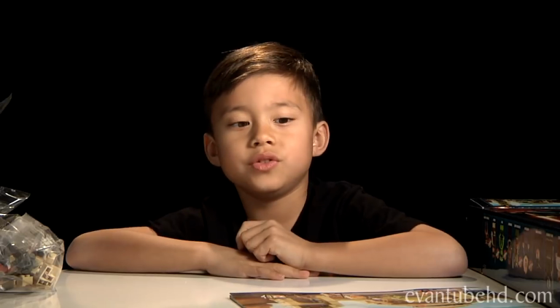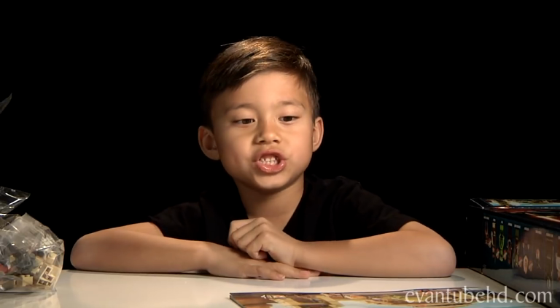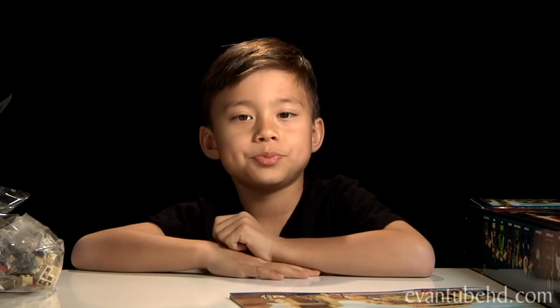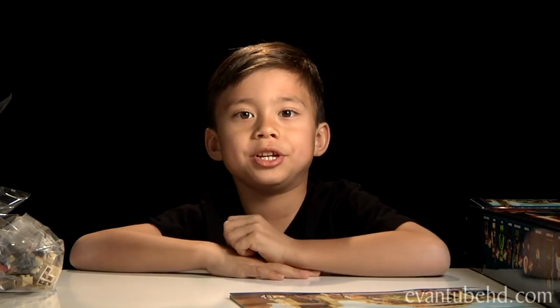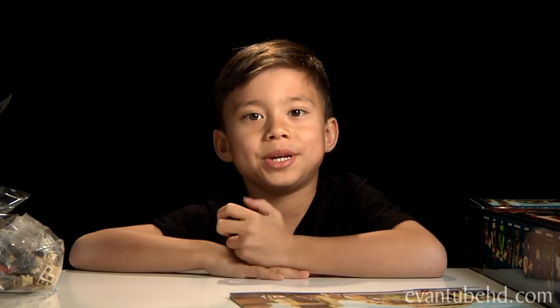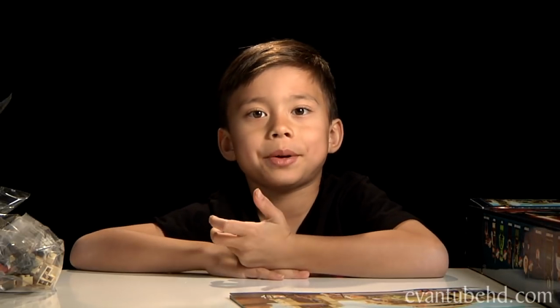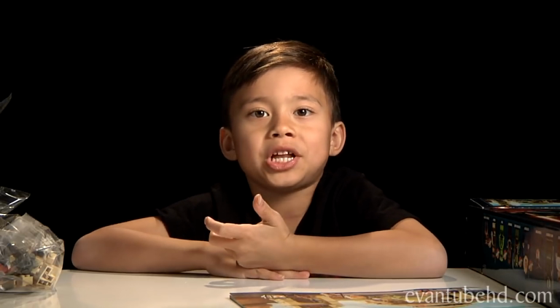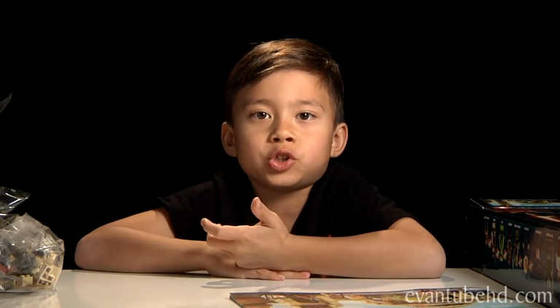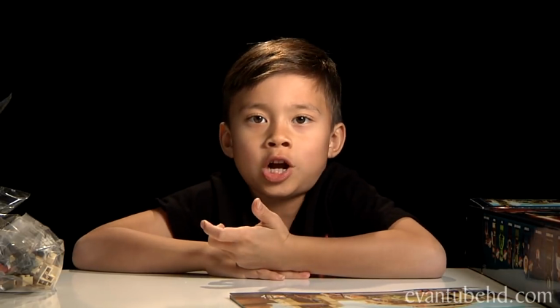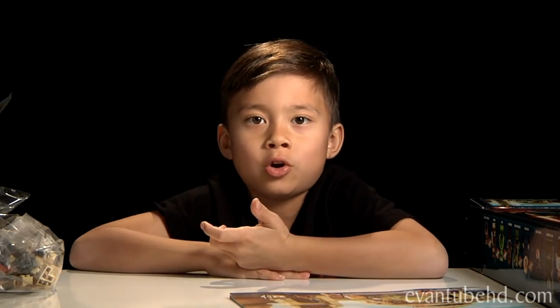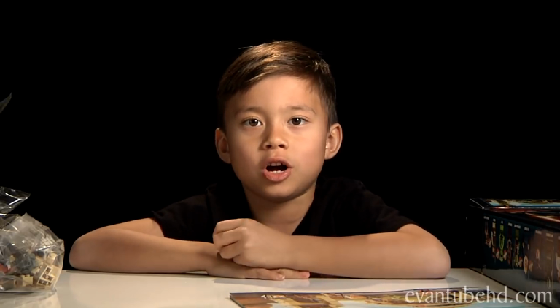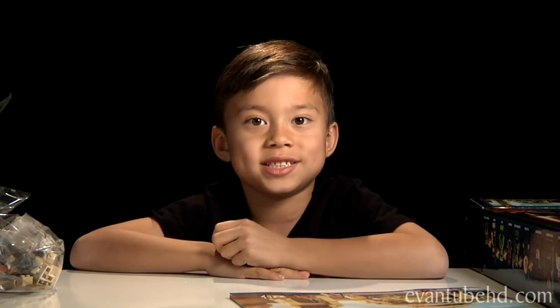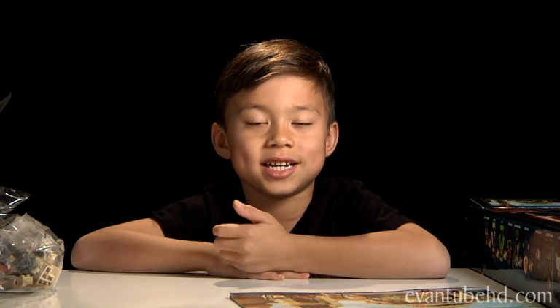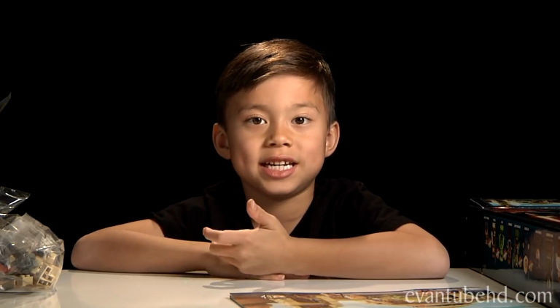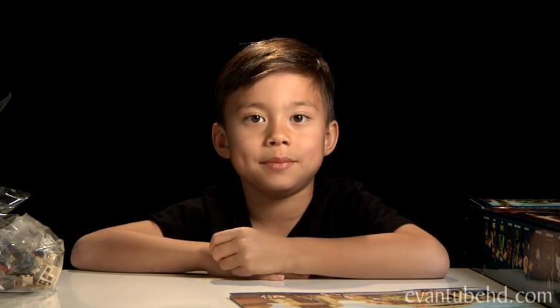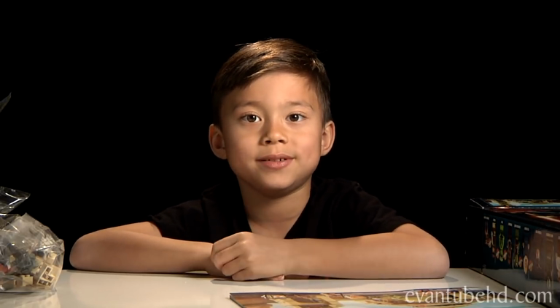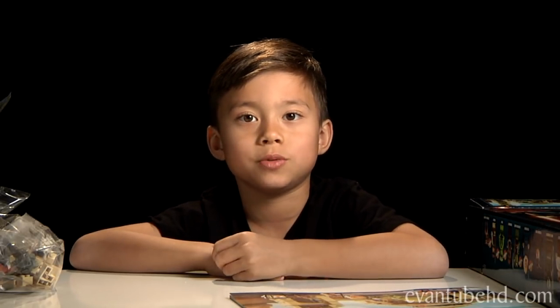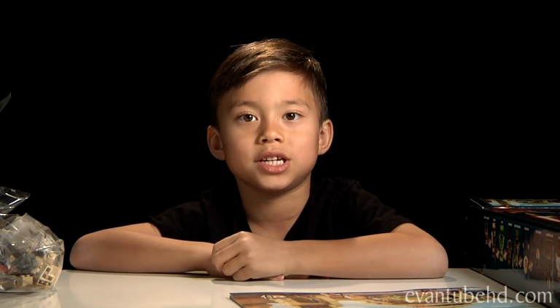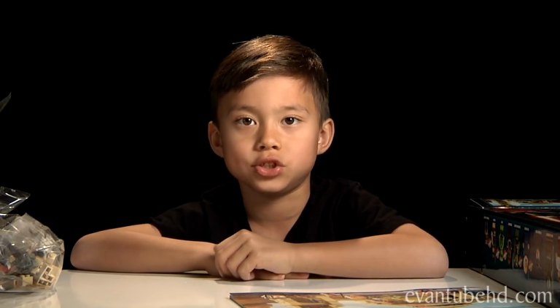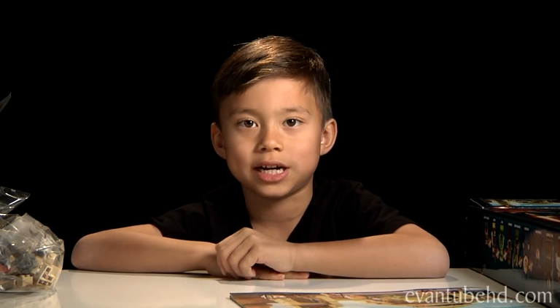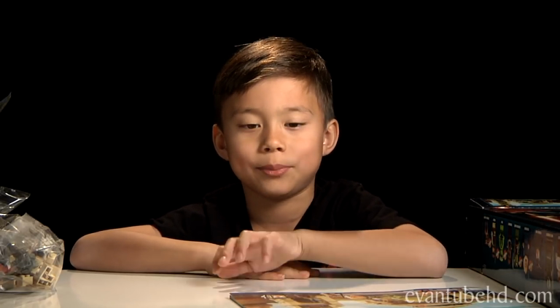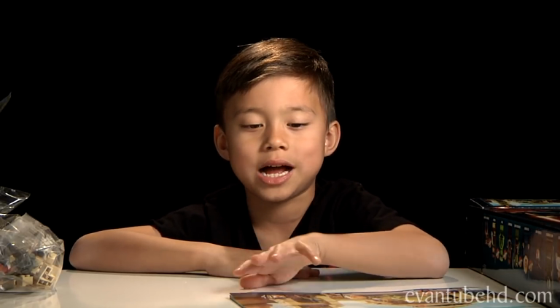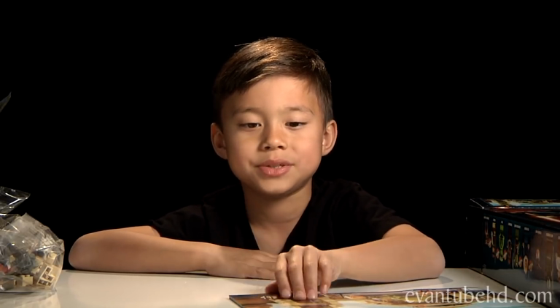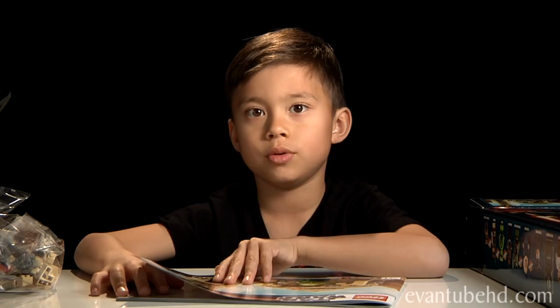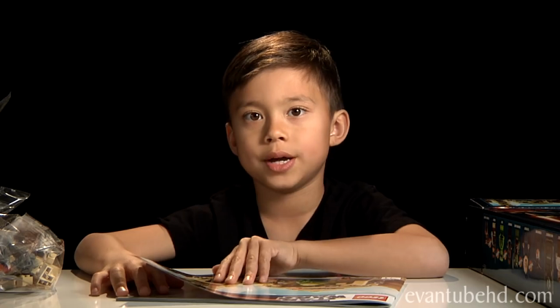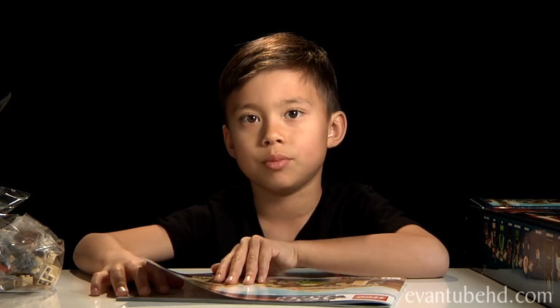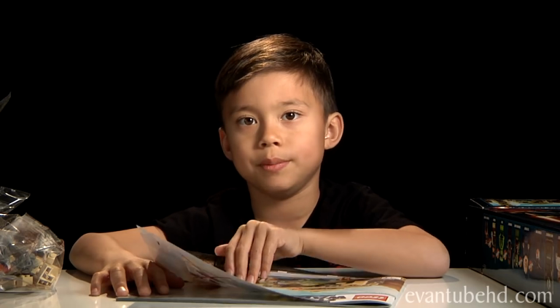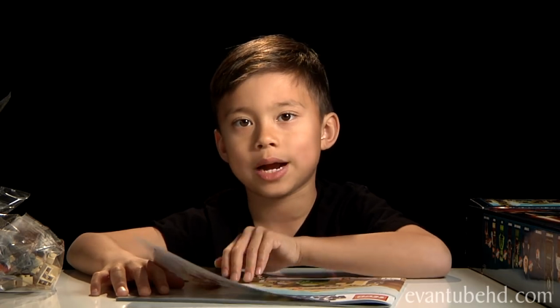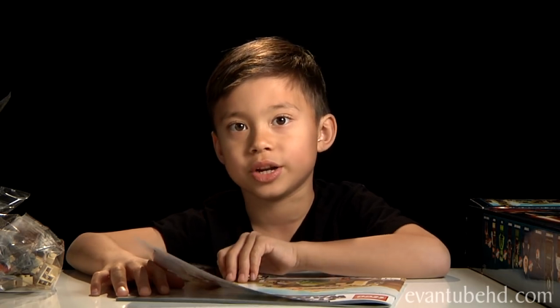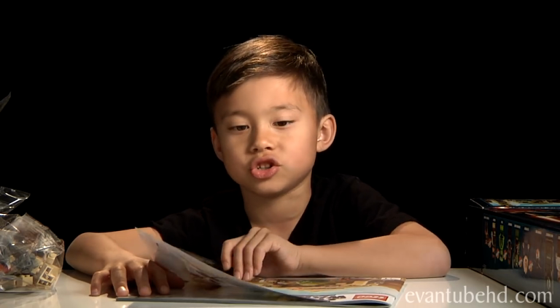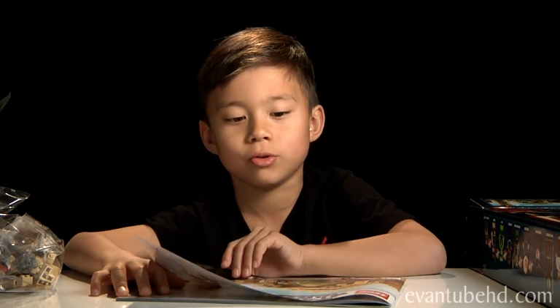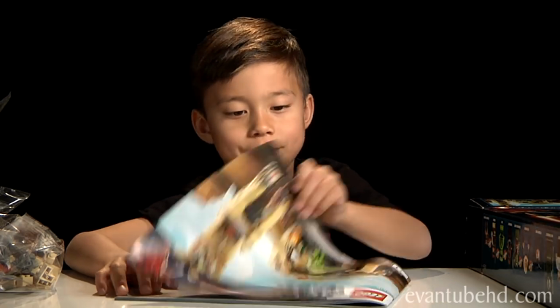This is pretty big. I'm not sure how long it's going to take me, so we're going to do a time lapse and we'll be back when it's all done.